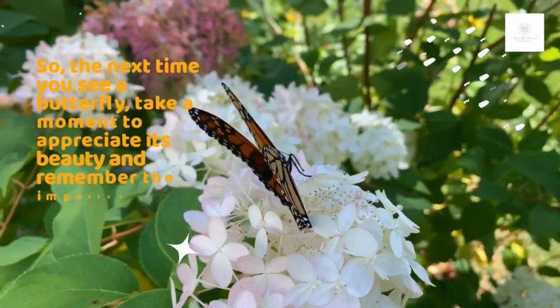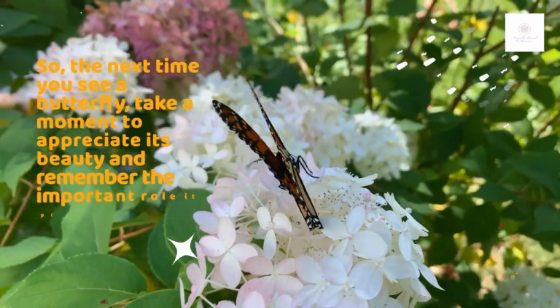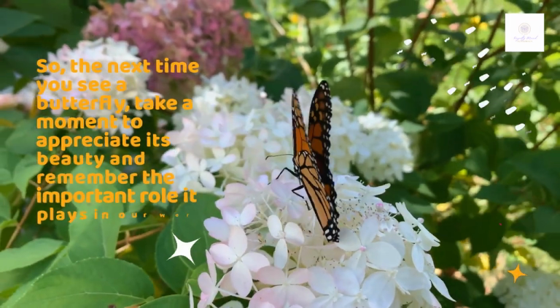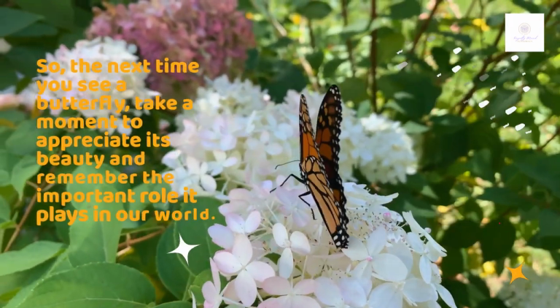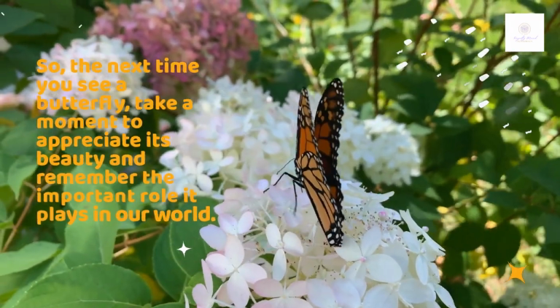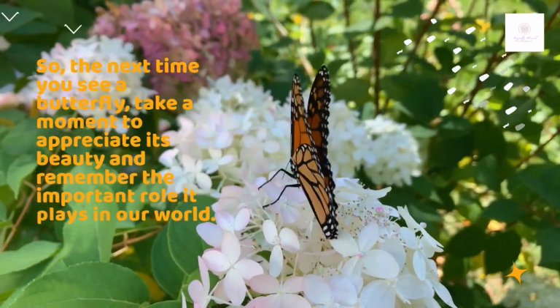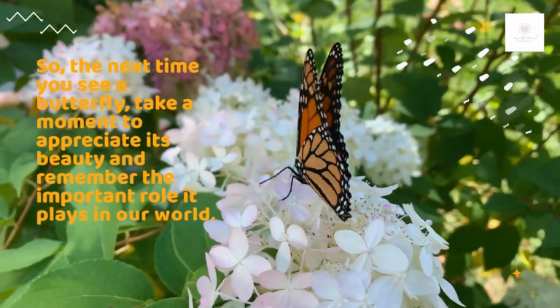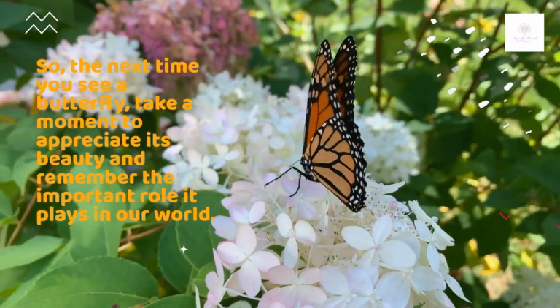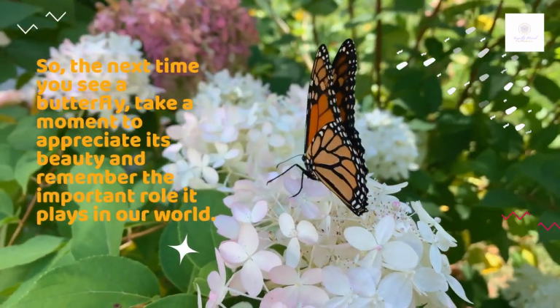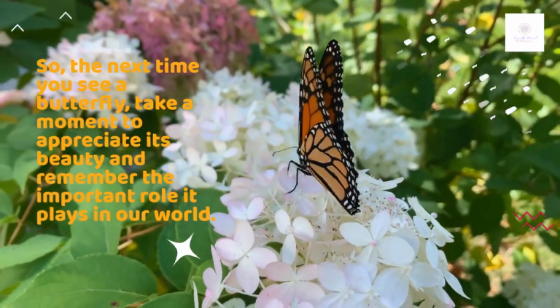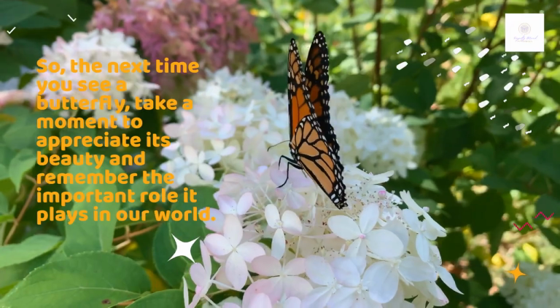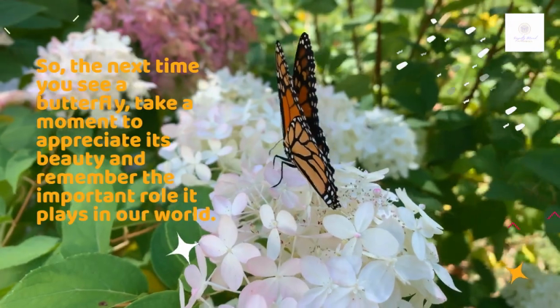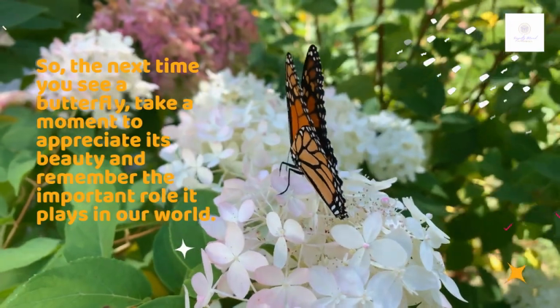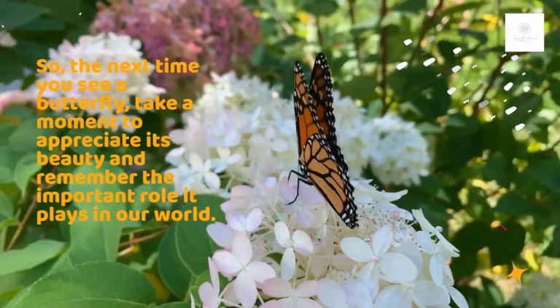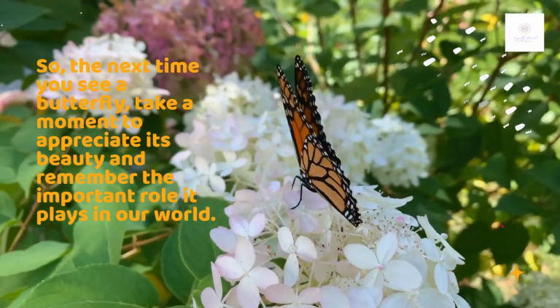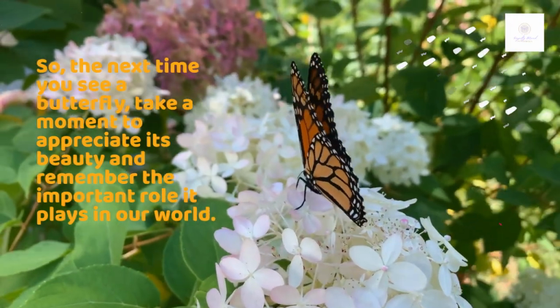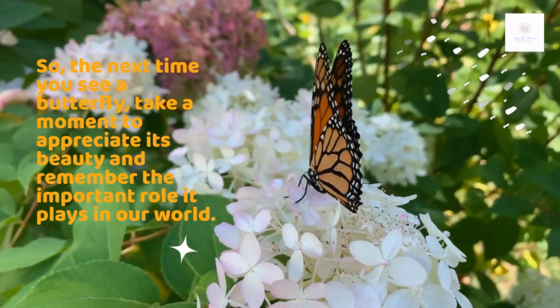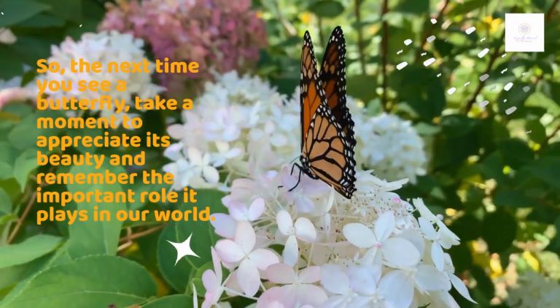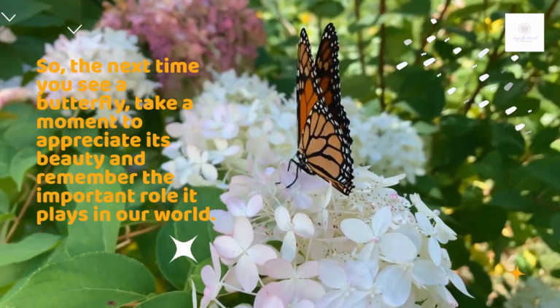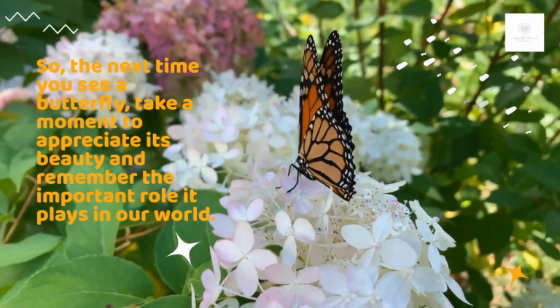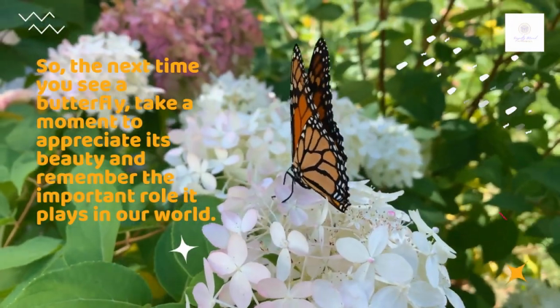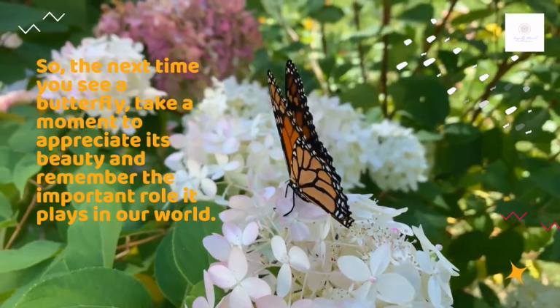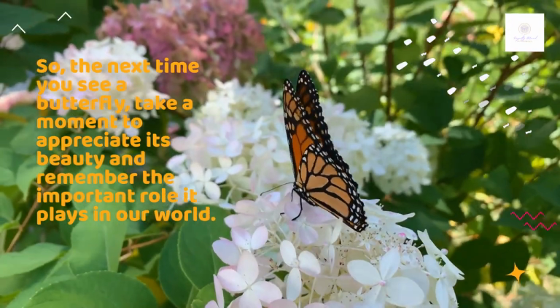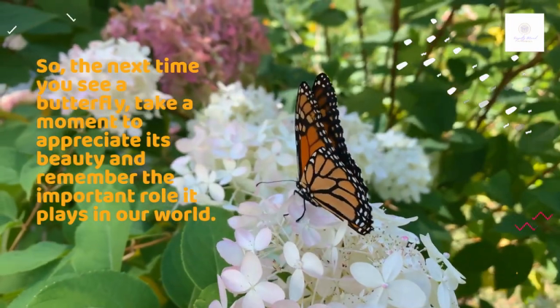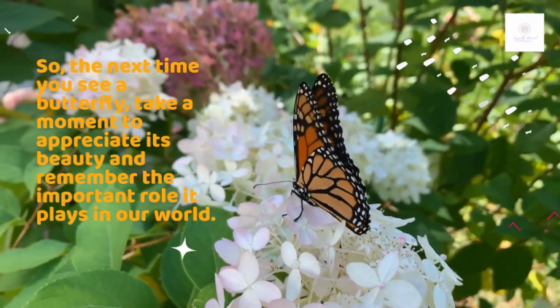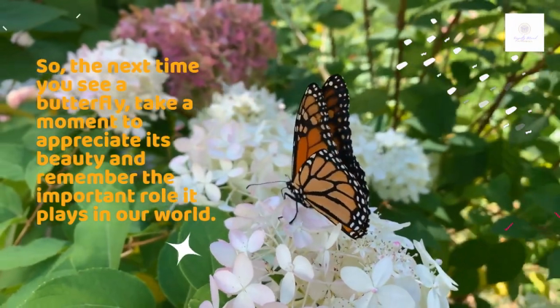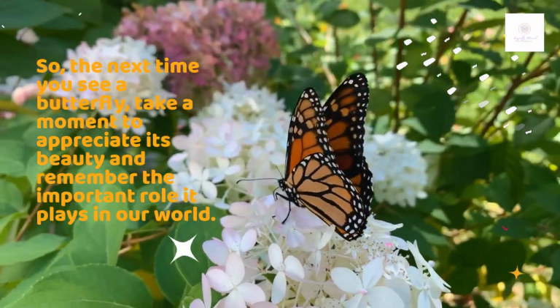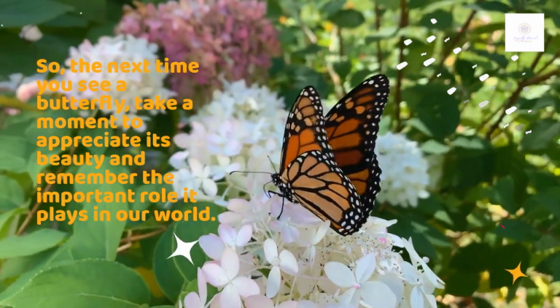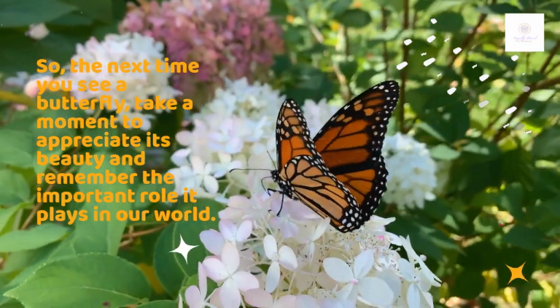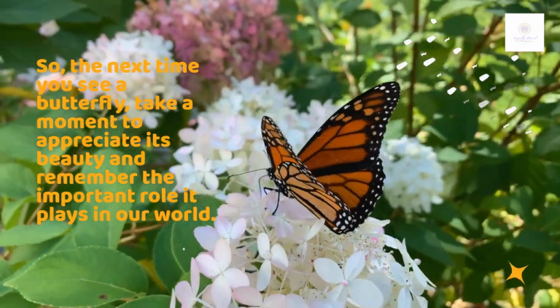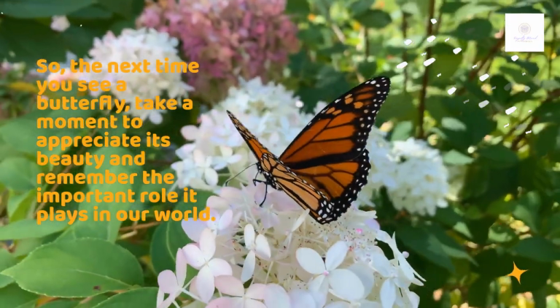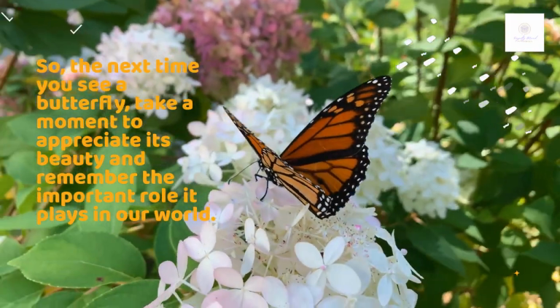So, the next time you see a butterfly, take a moment to appreciate its beauty and remember the important role it plays in our world.